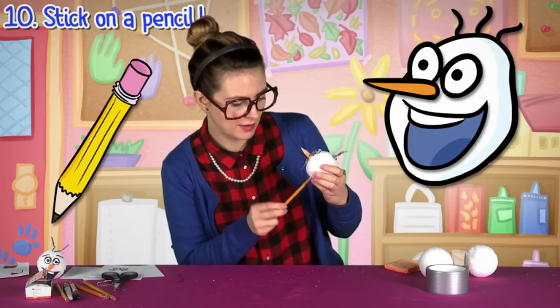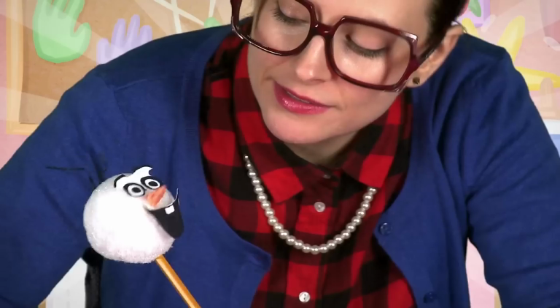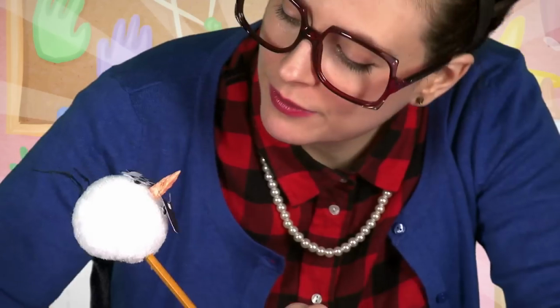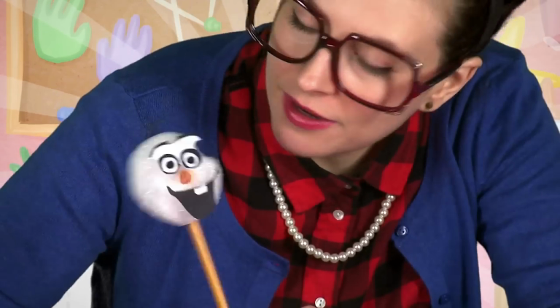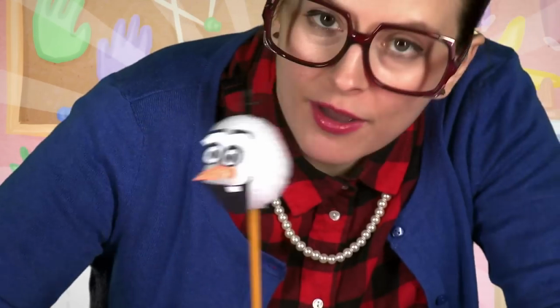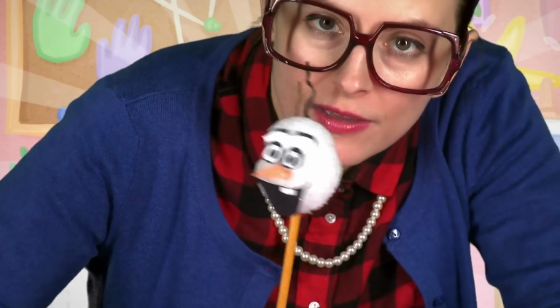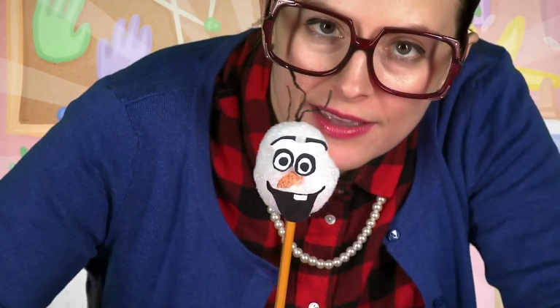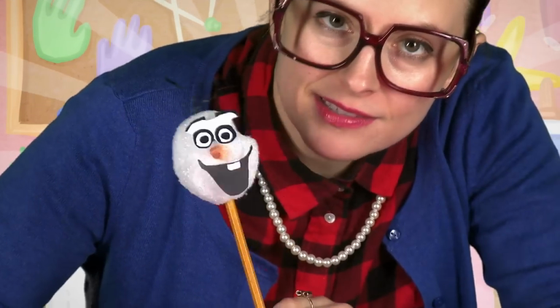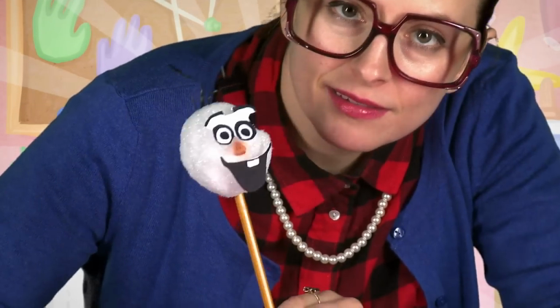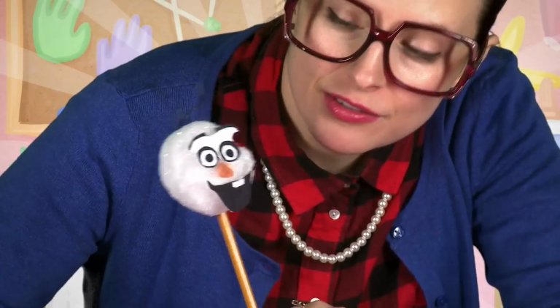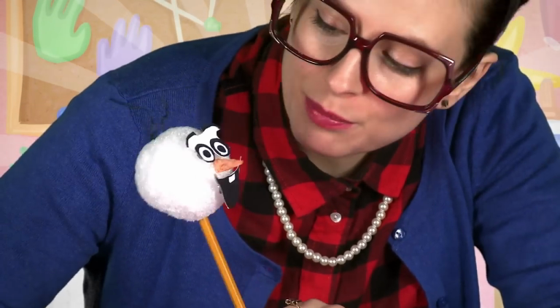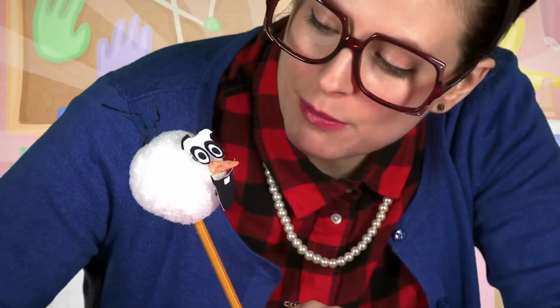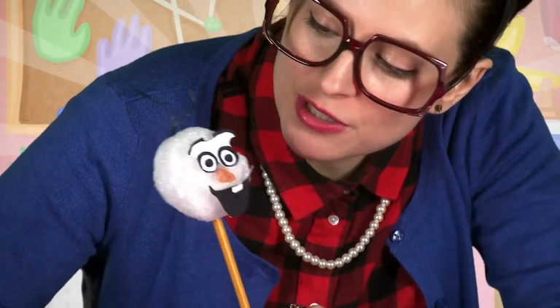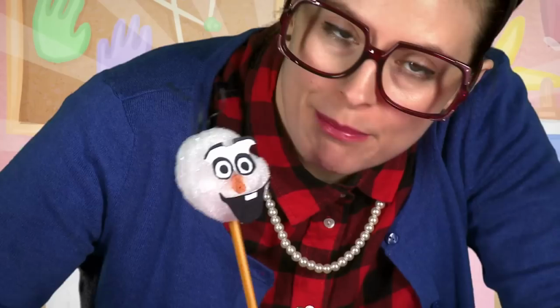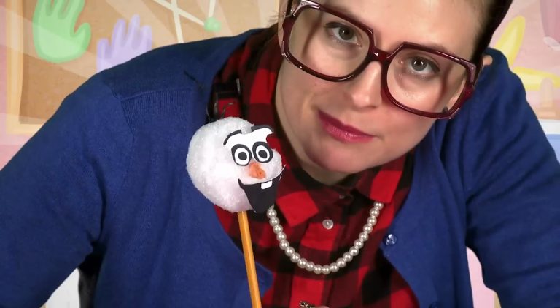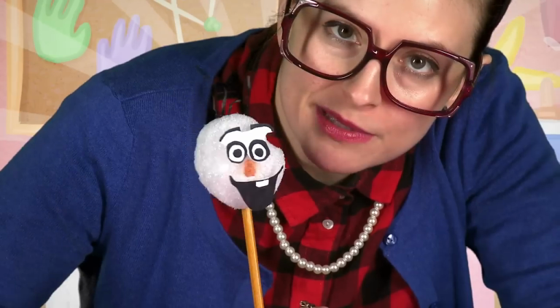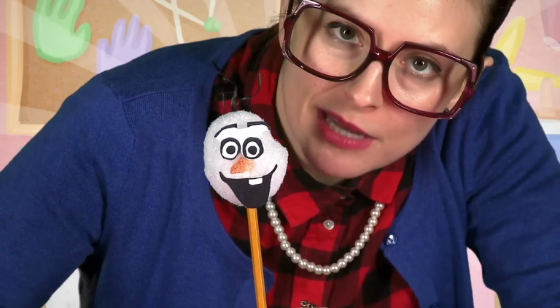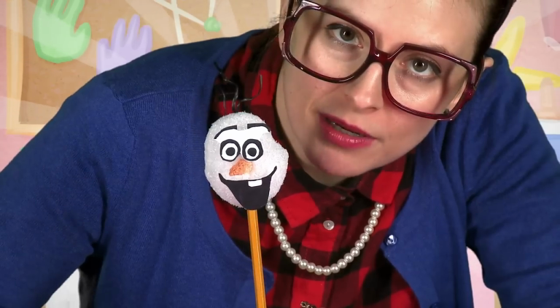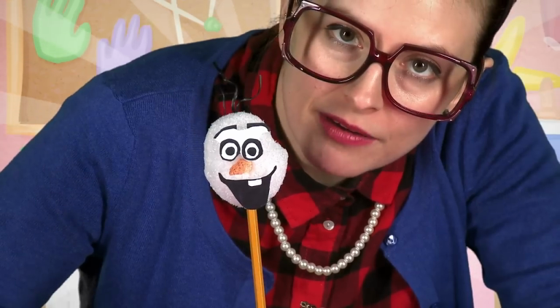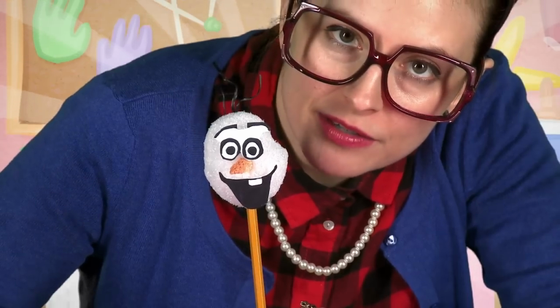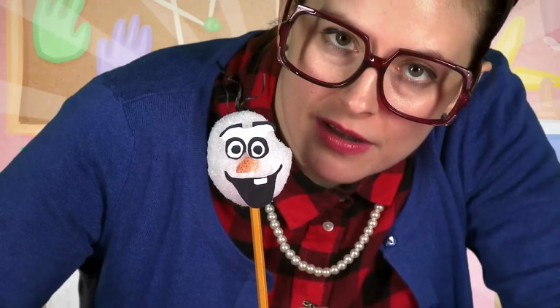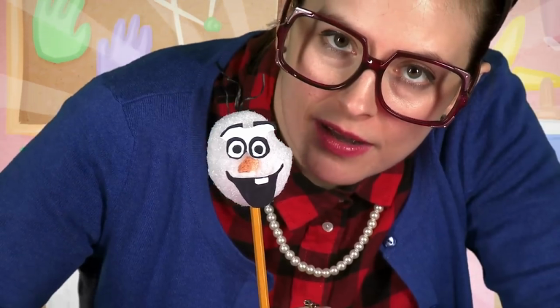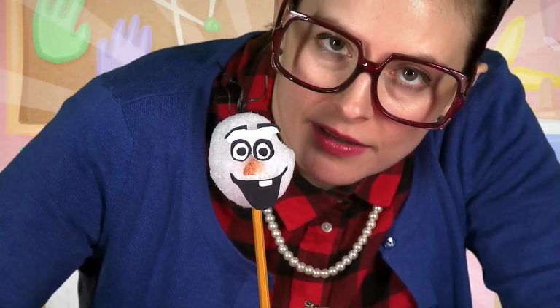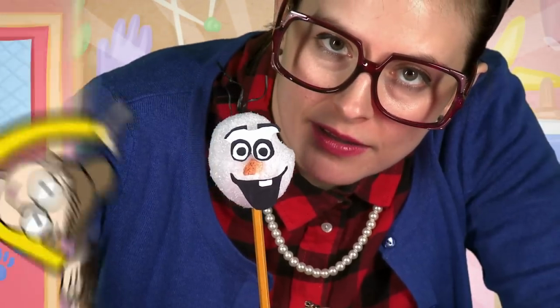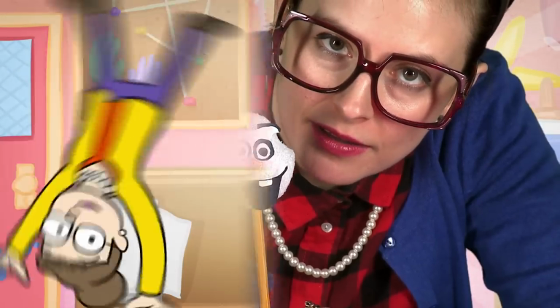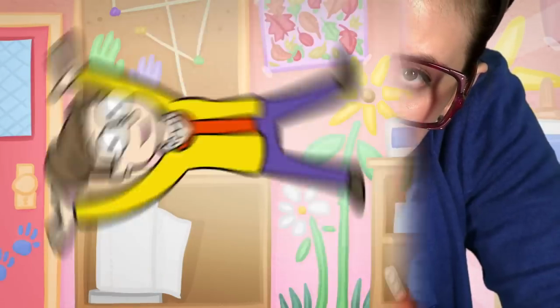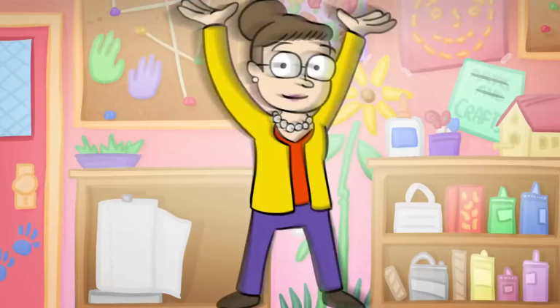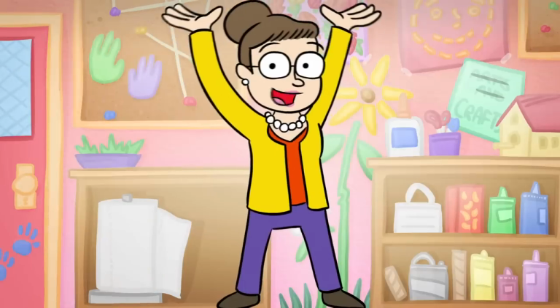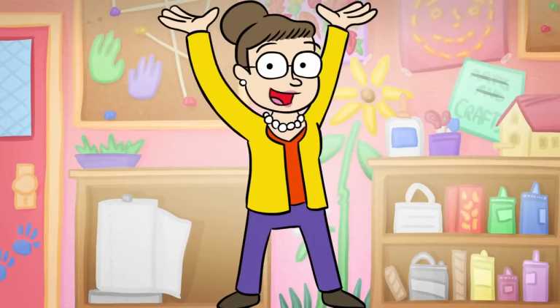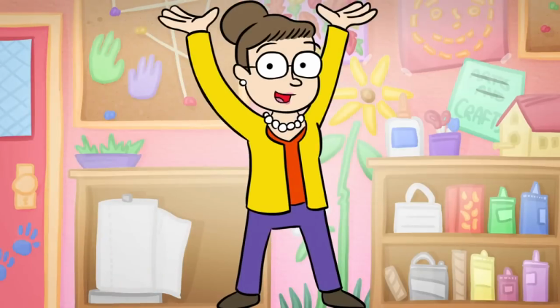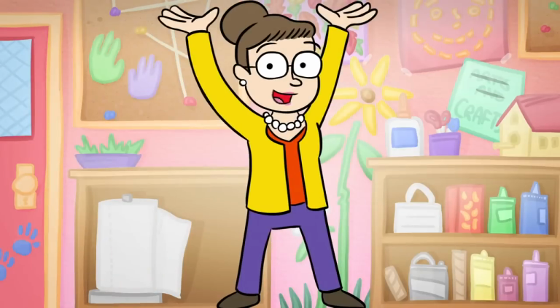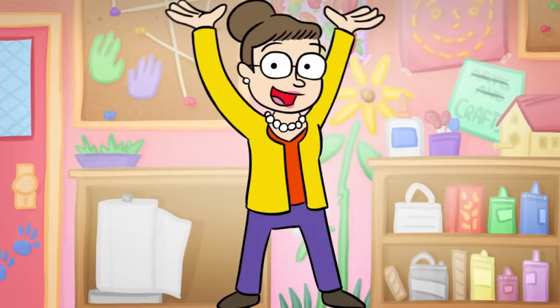So here you go, kids — pretty much the best pencil topper you ever saw. Let's watch another craft.